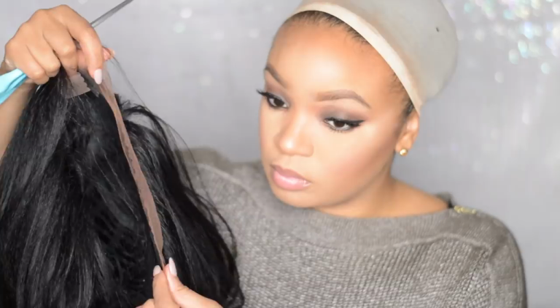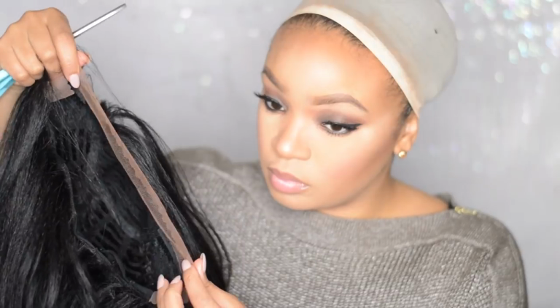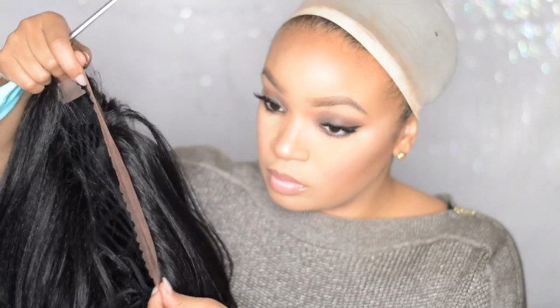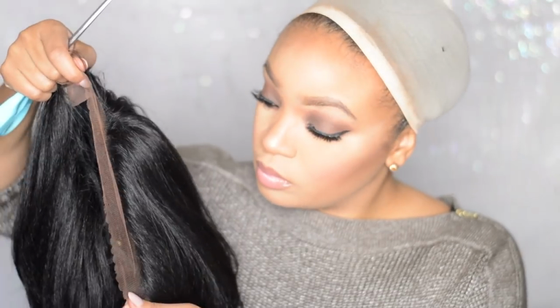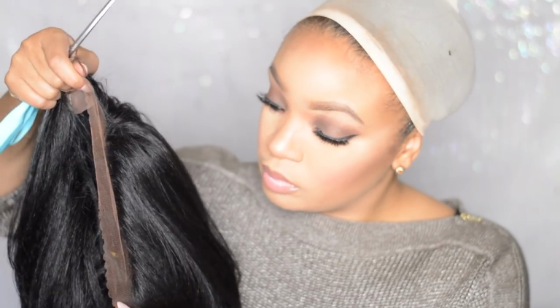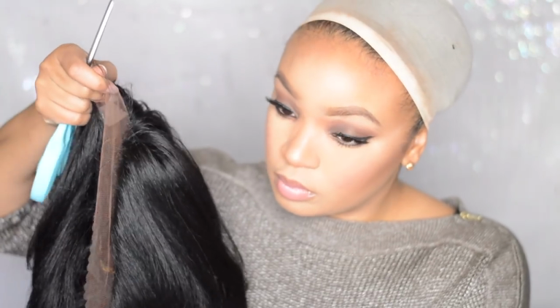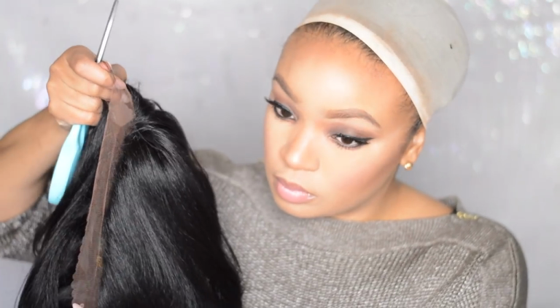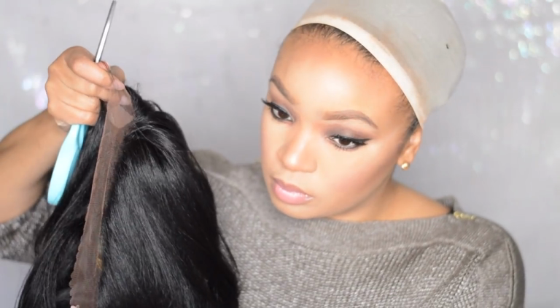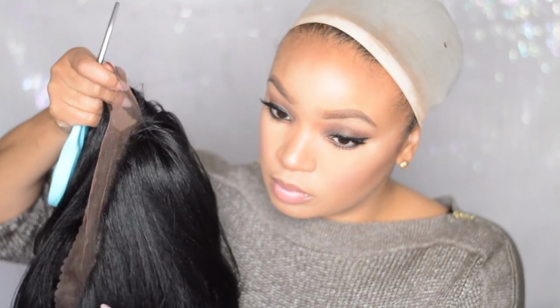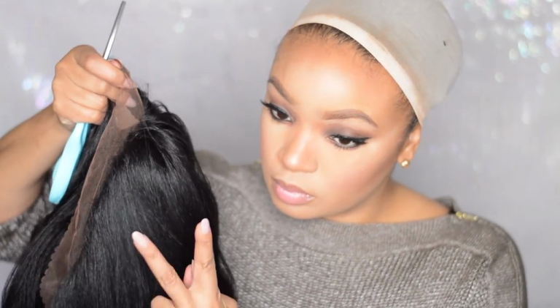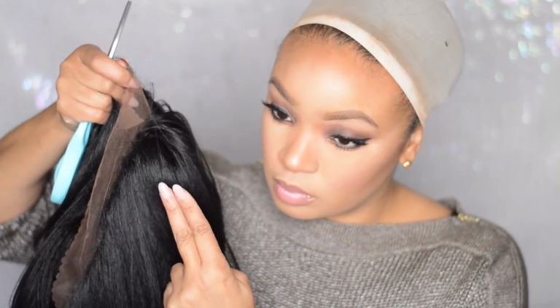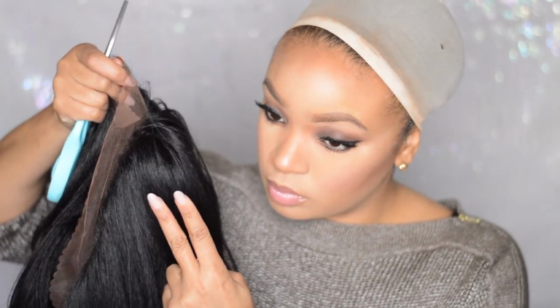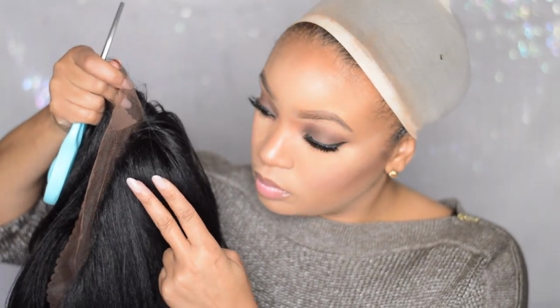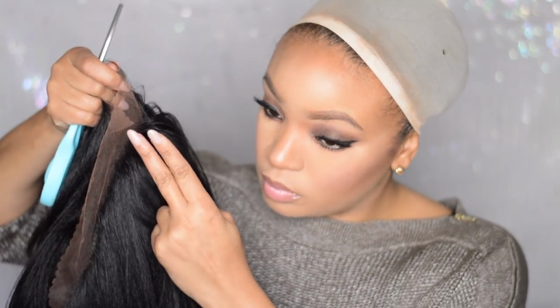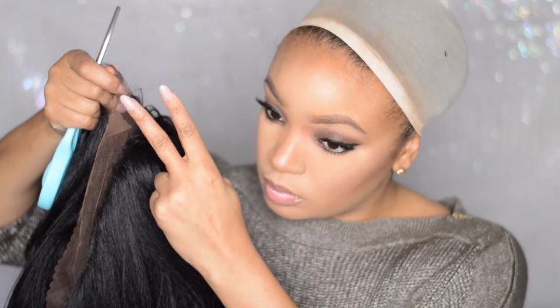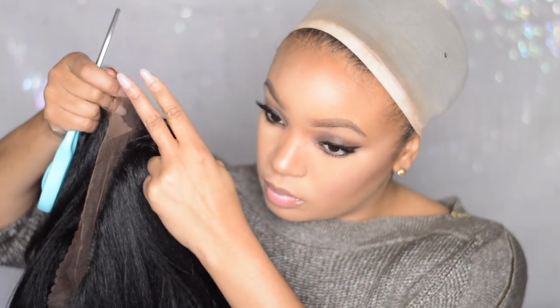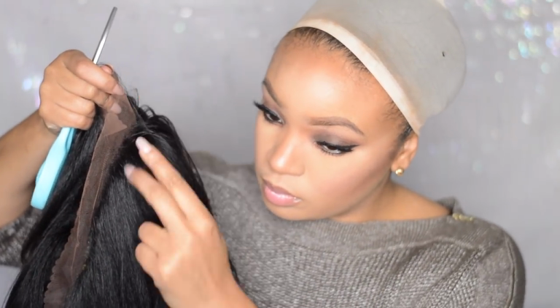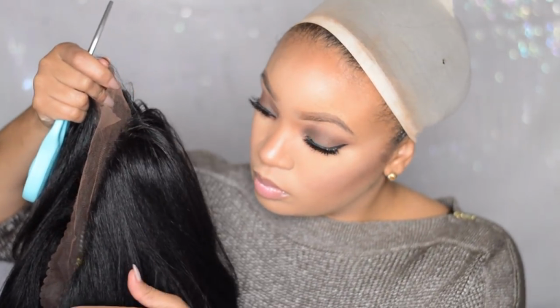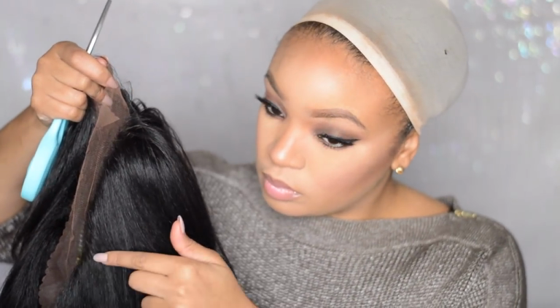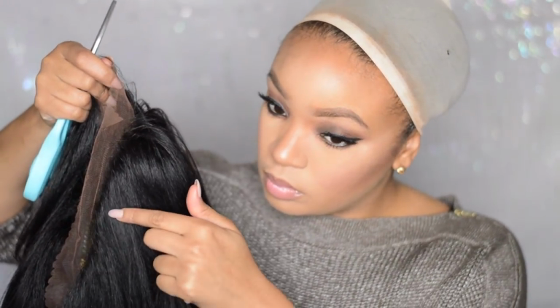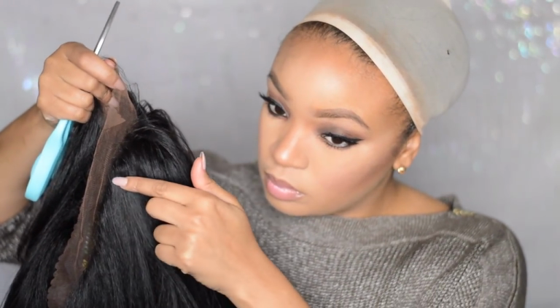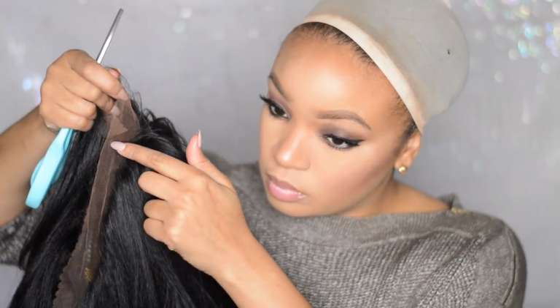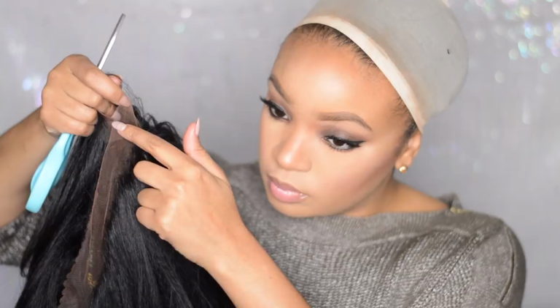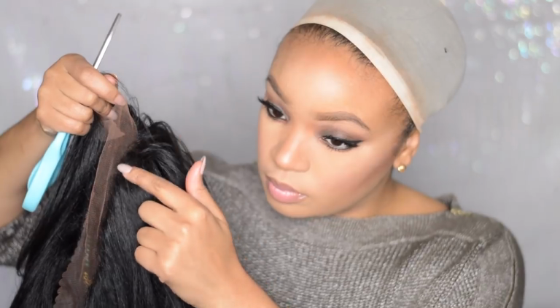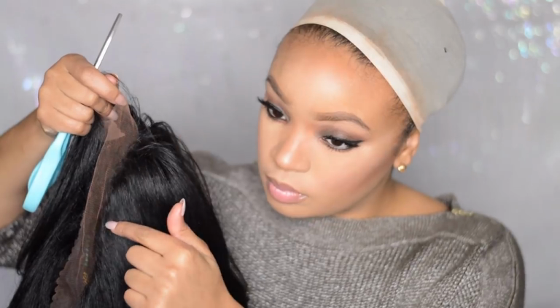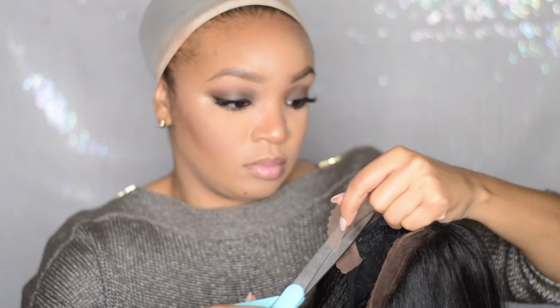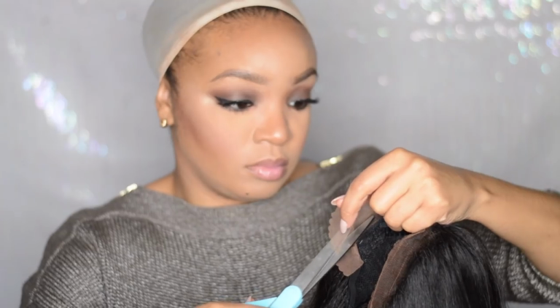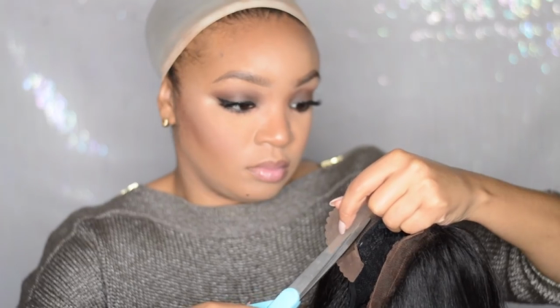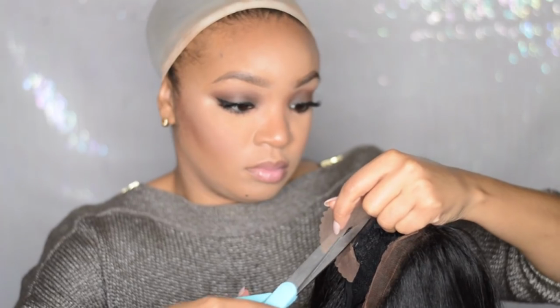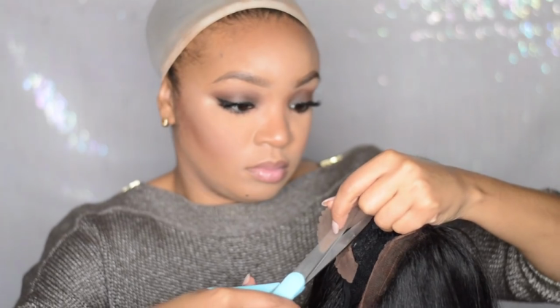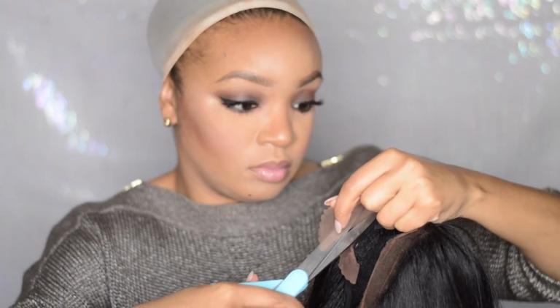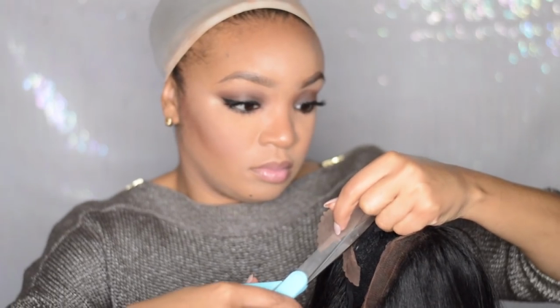Then I take the wig off and cut off all the lace. While cutting the lace, you want to make sure you don't cut off any of the baby hairs that lay in the front.